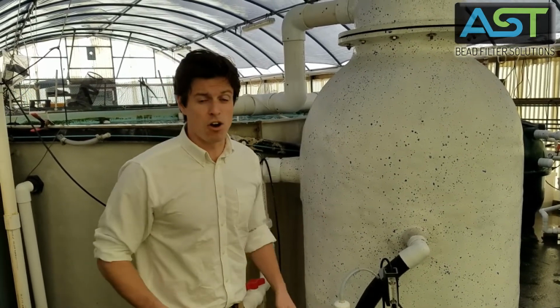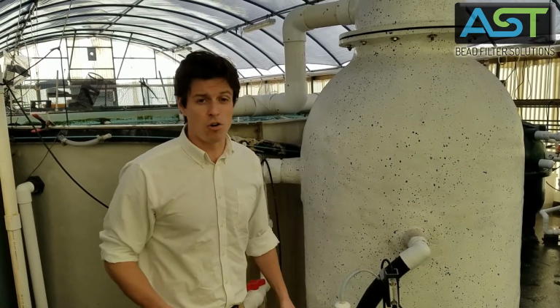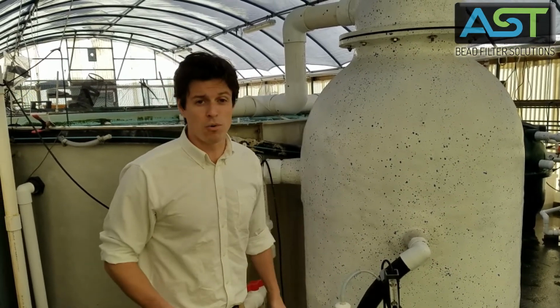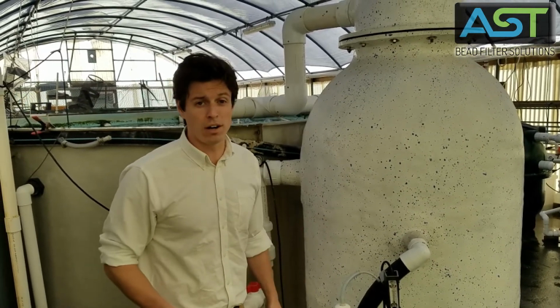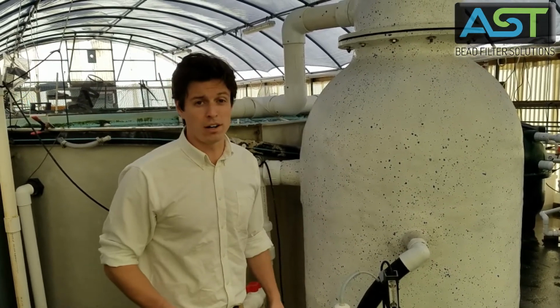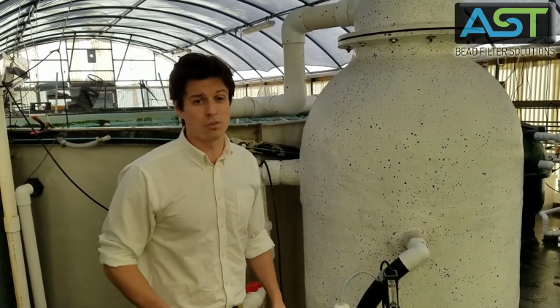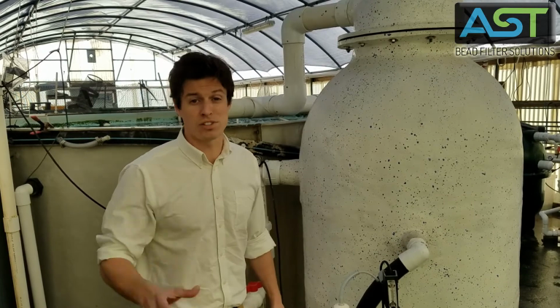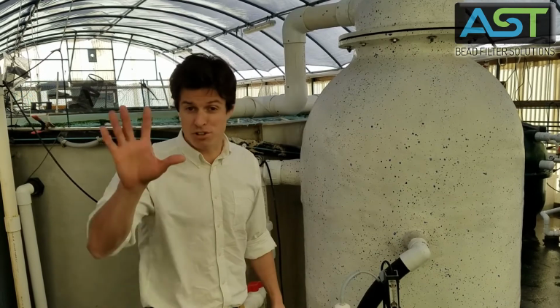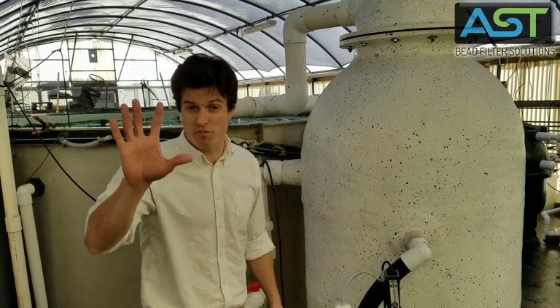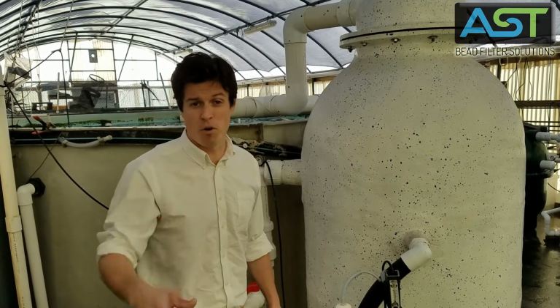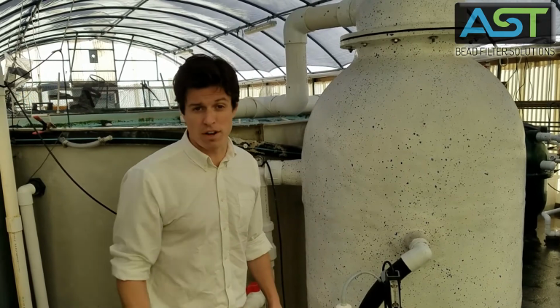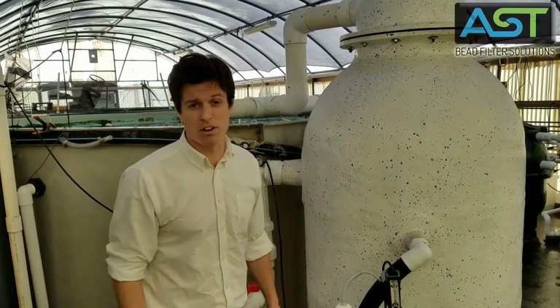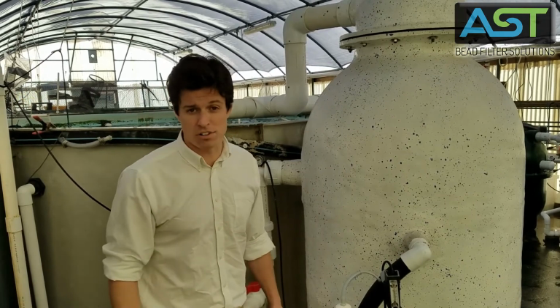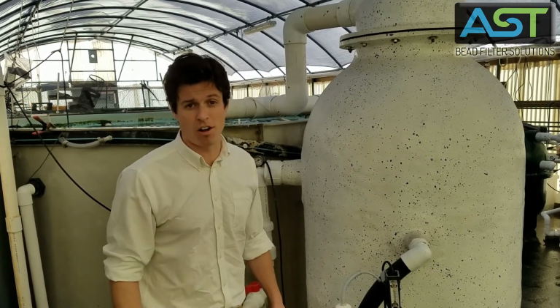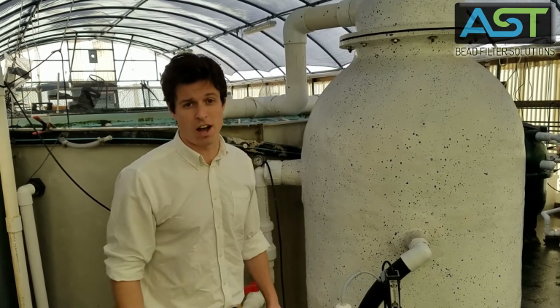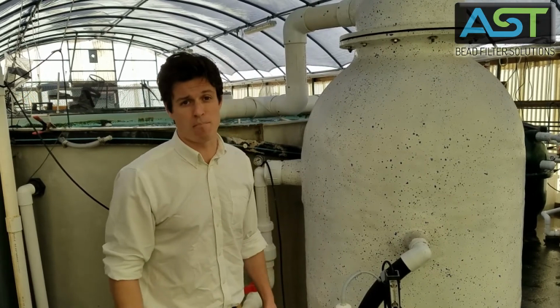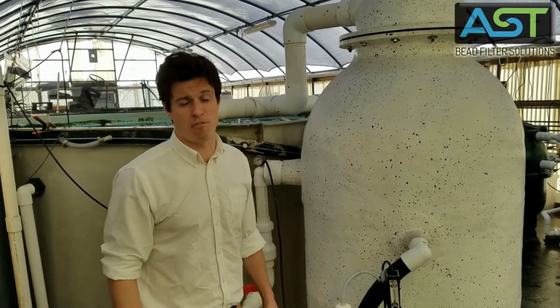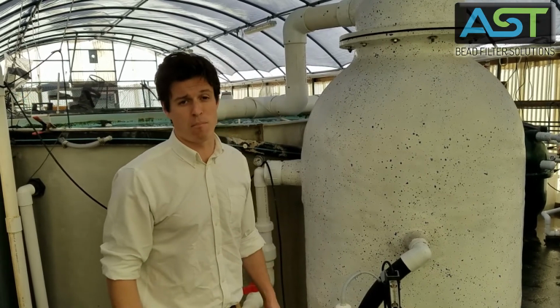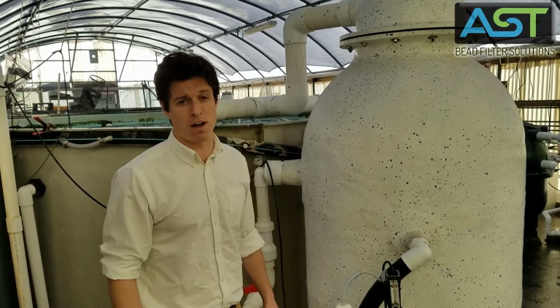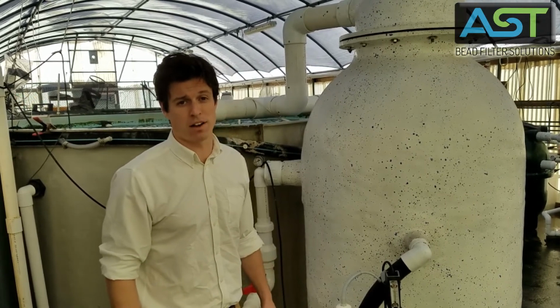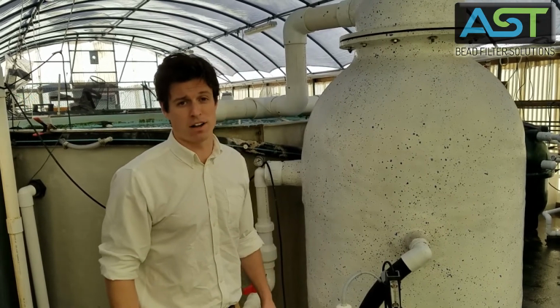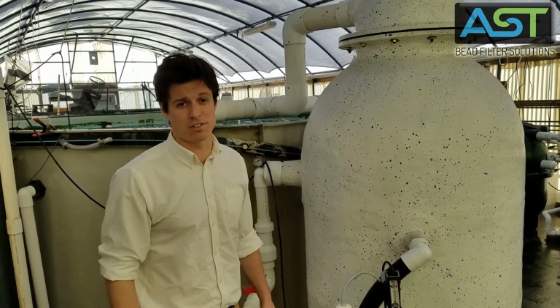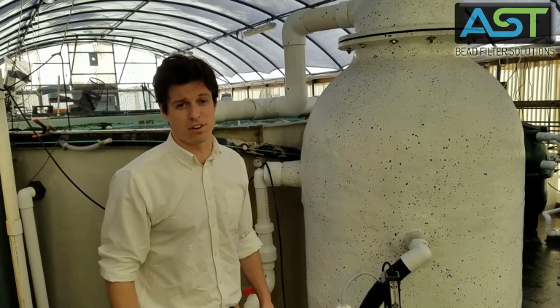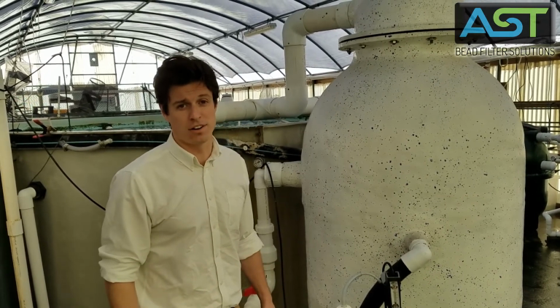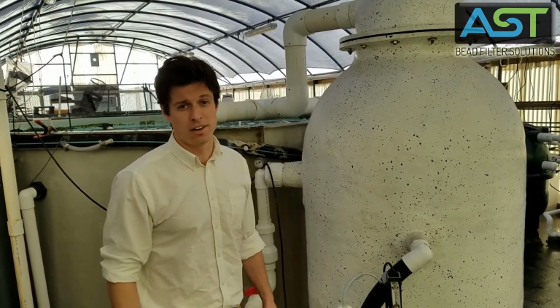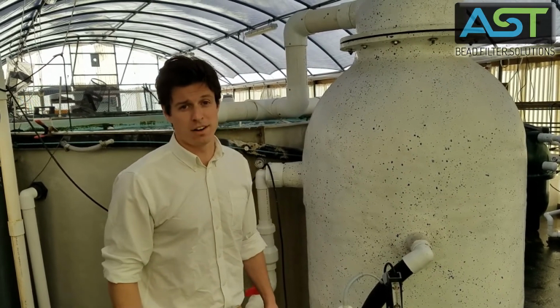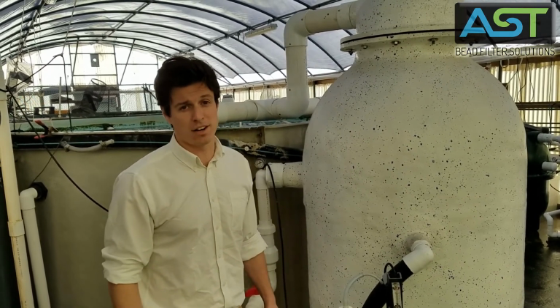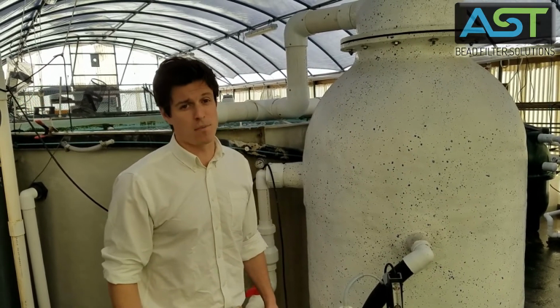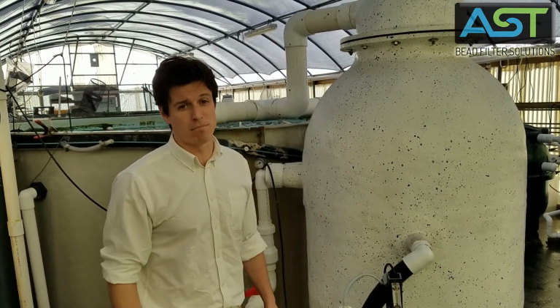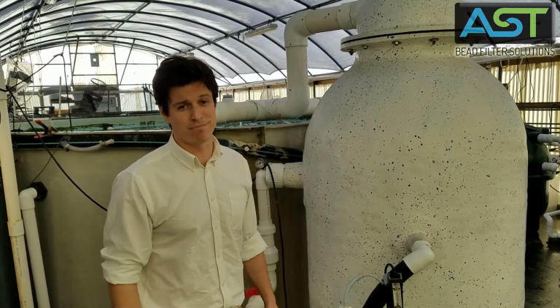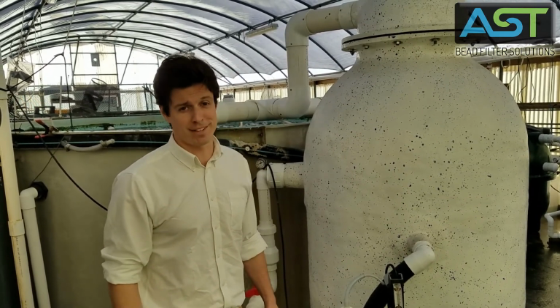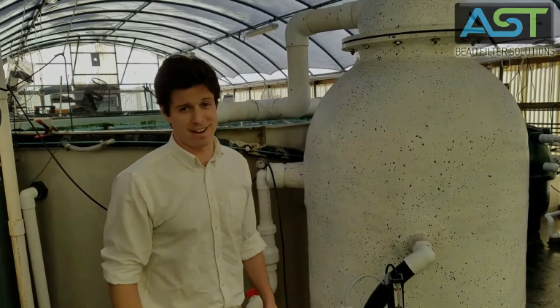Stay tuned for more videos on the high-profile poly geyser coming up. Thanks again.